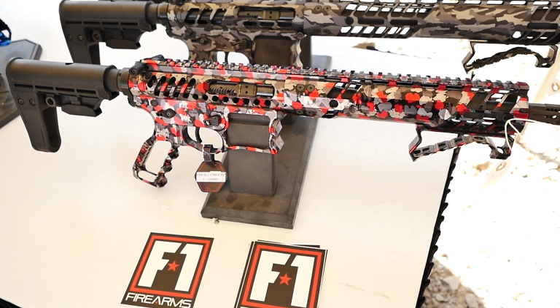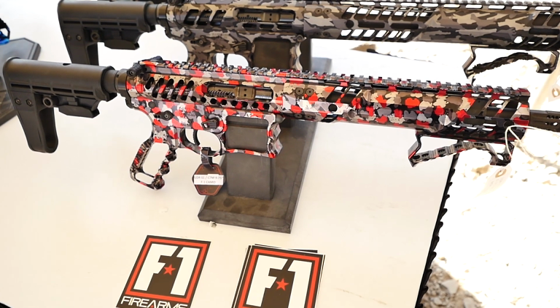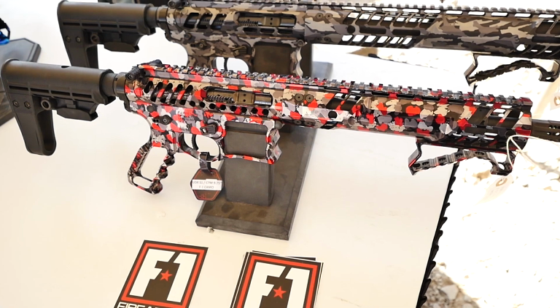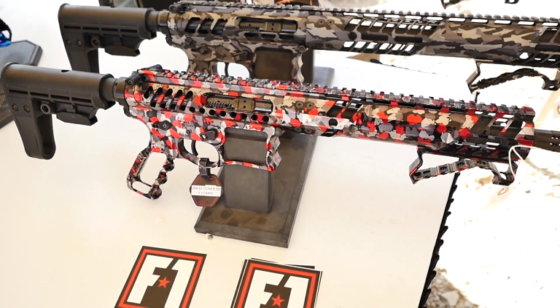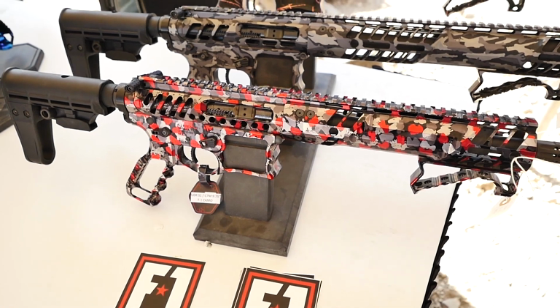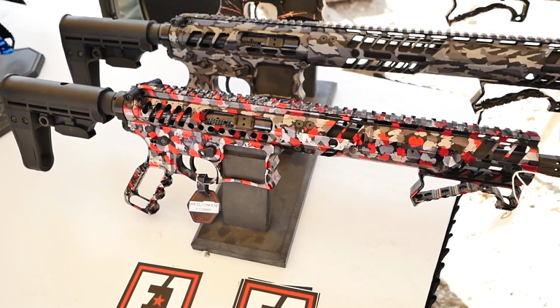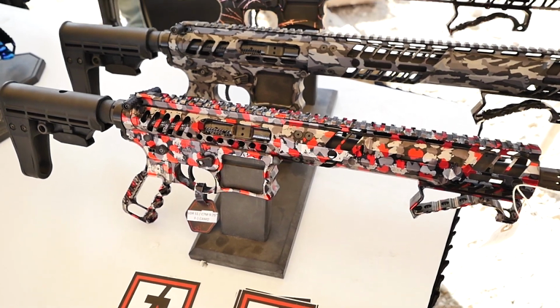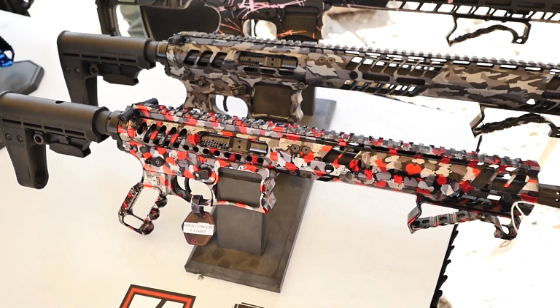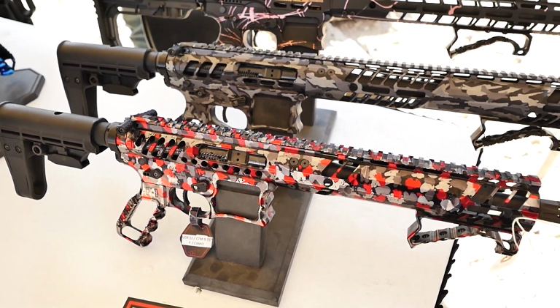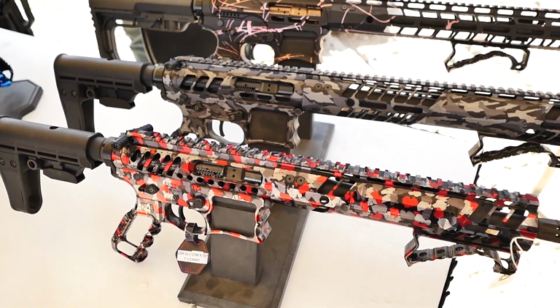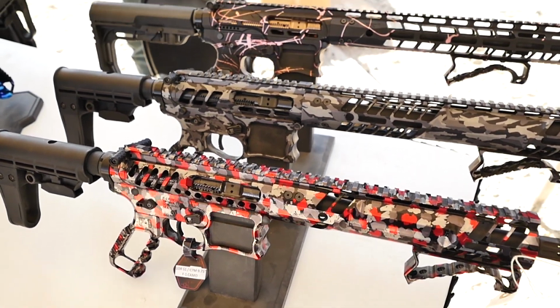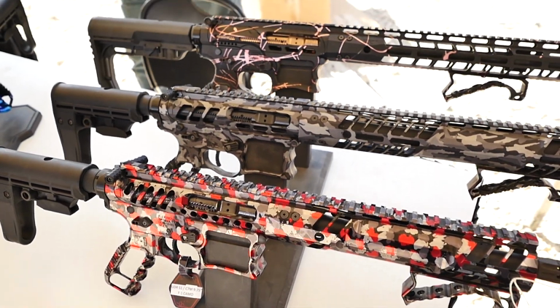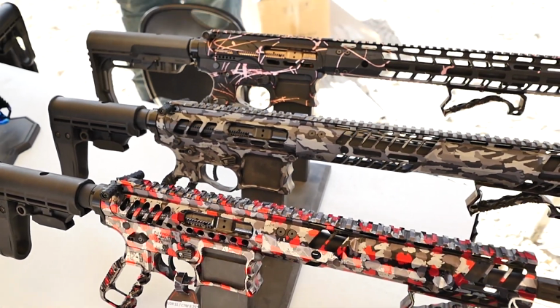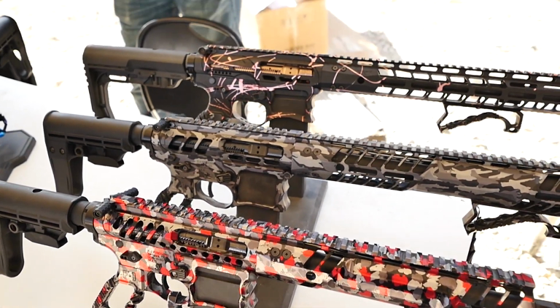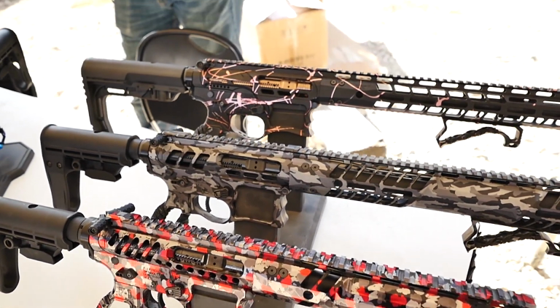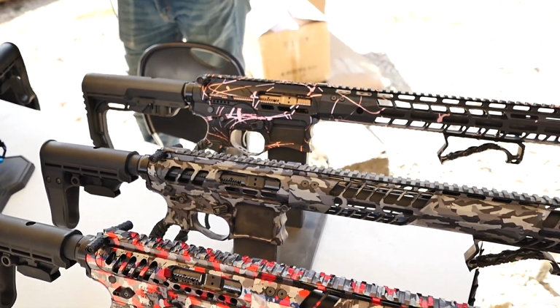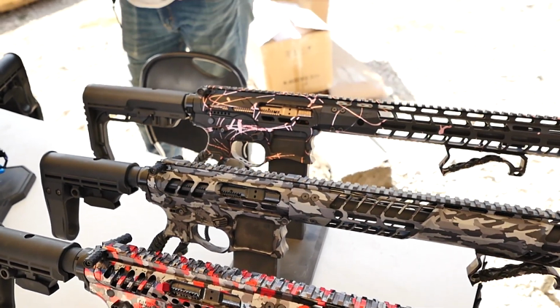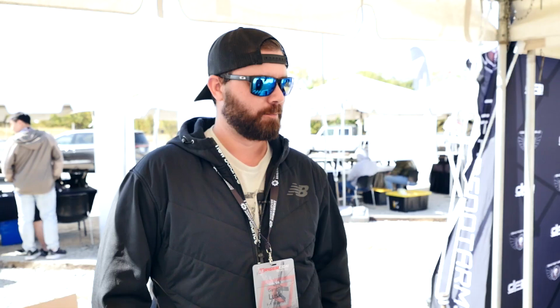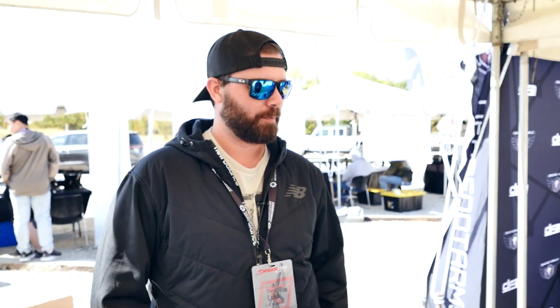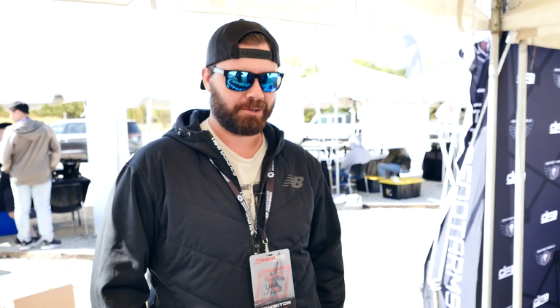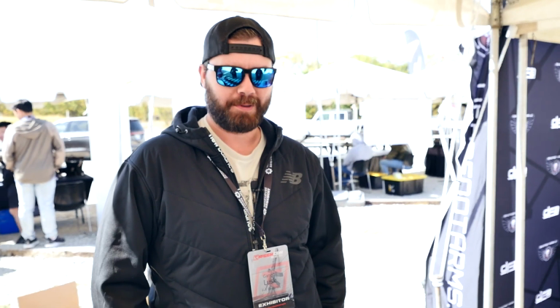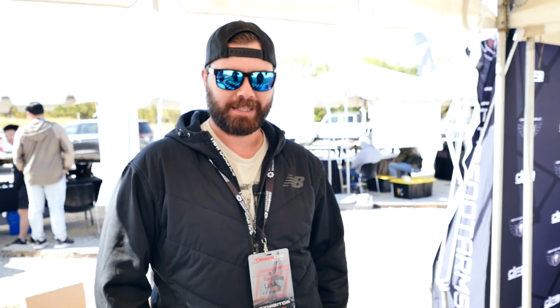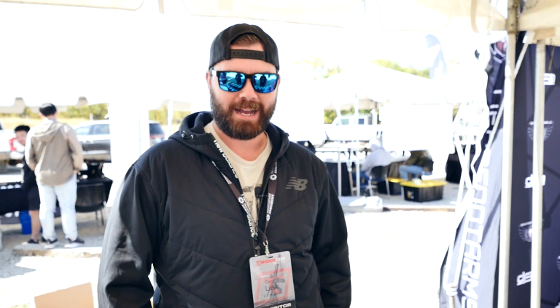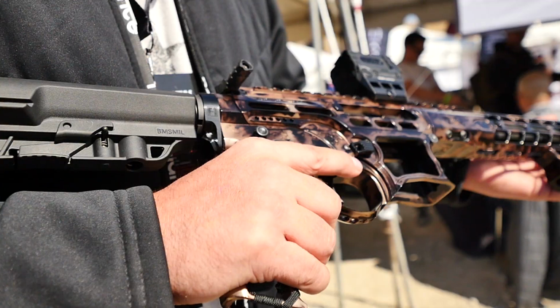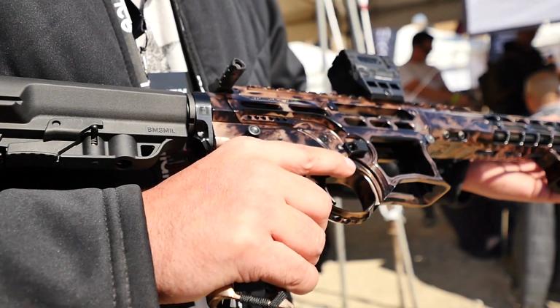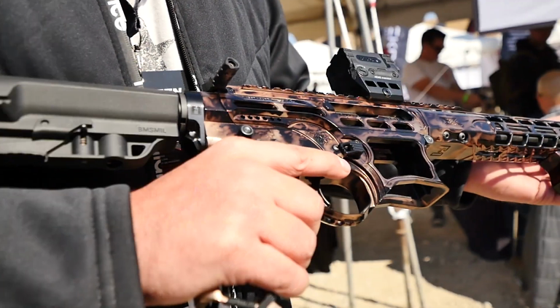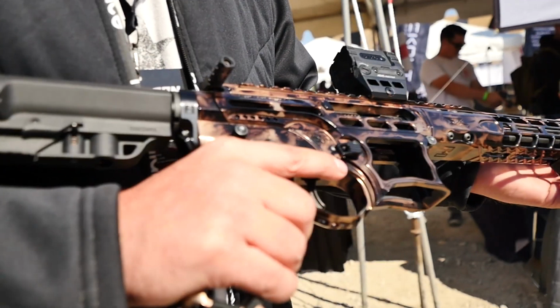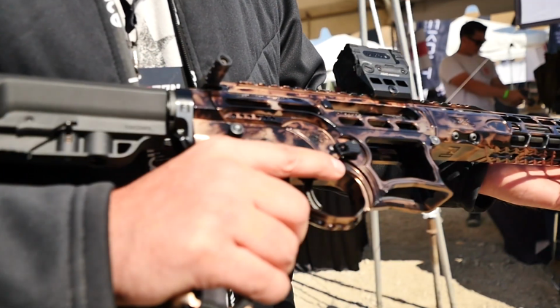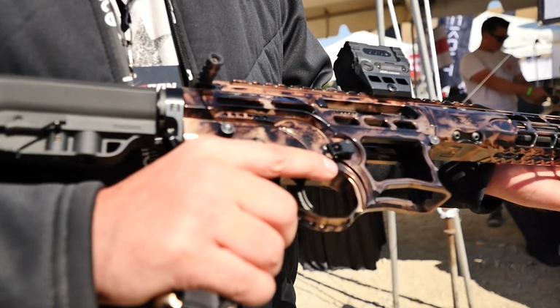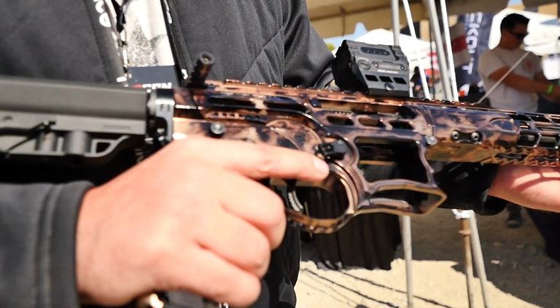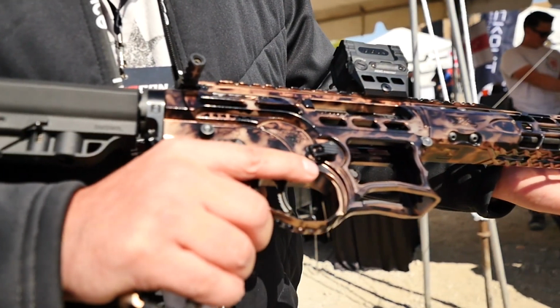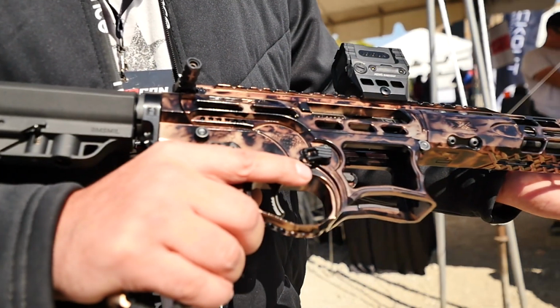My name is Garrett with F1 Firearms and we're here to show off what we do. We want to make sure that people get an eye on our ARs and what we make for everybody.